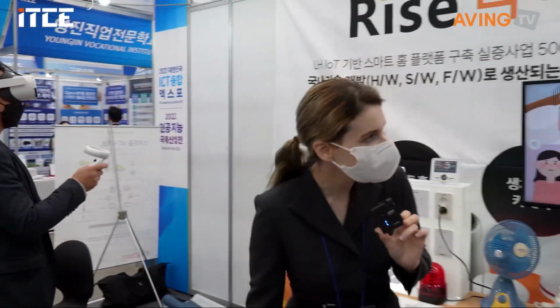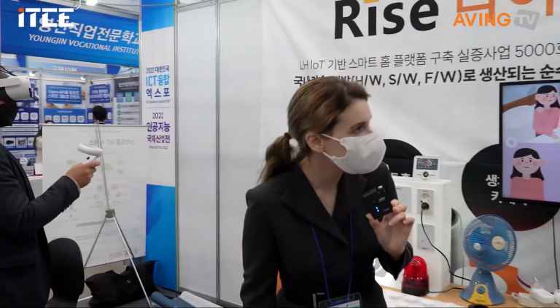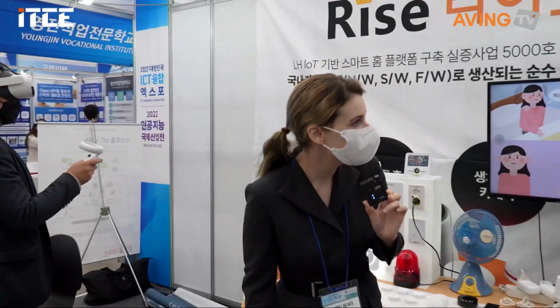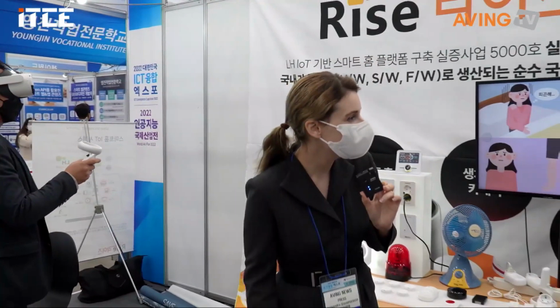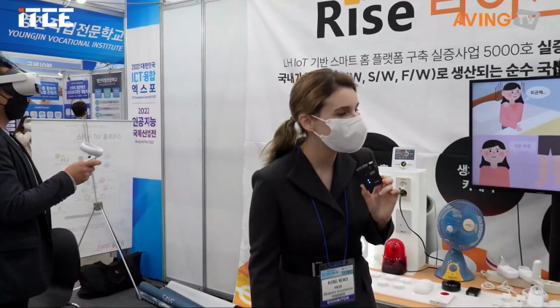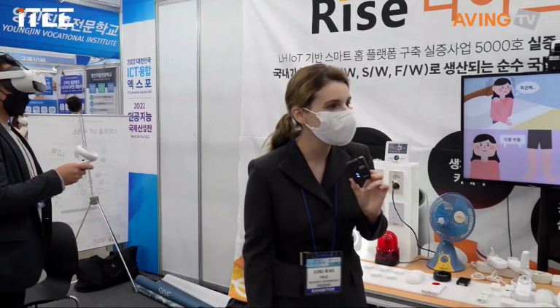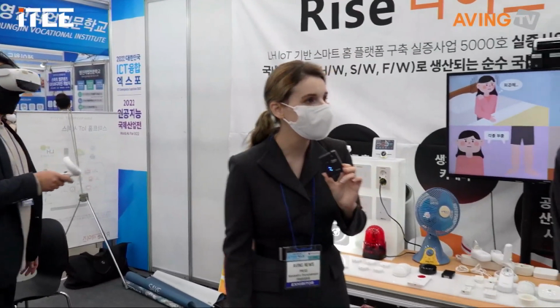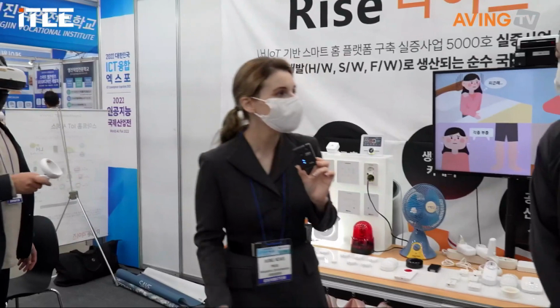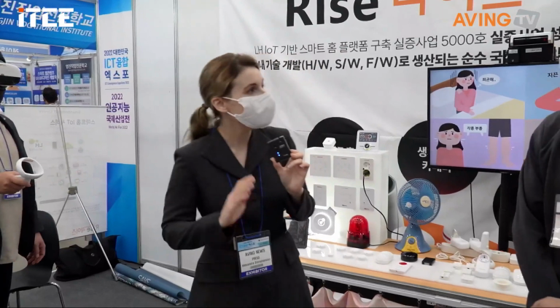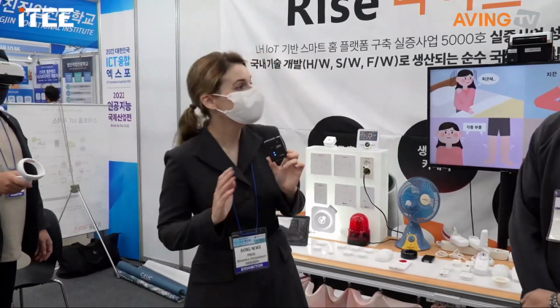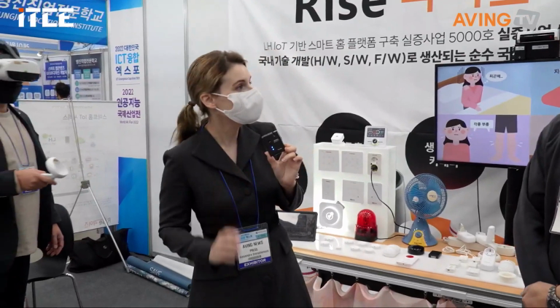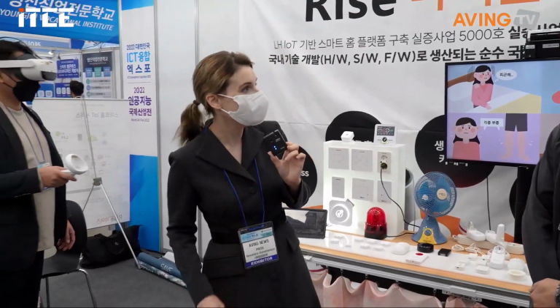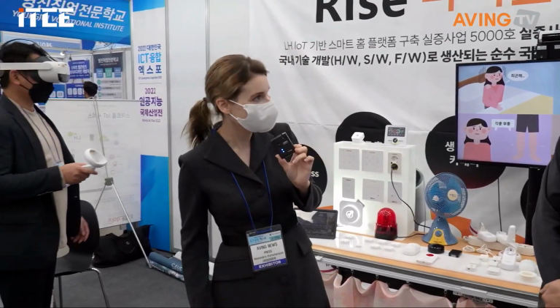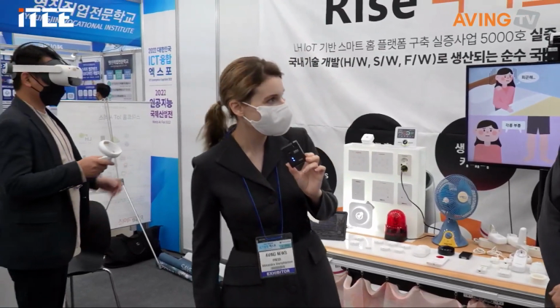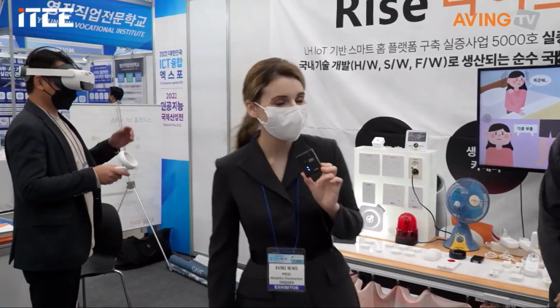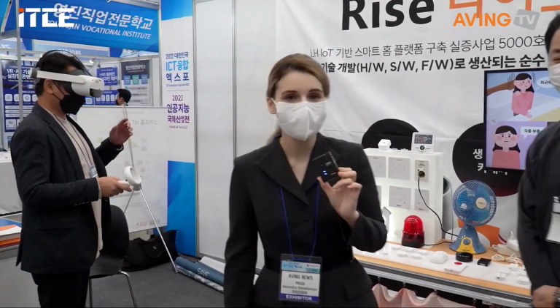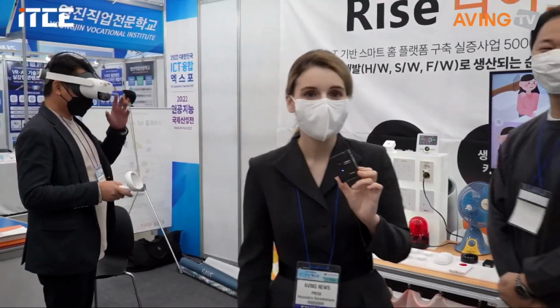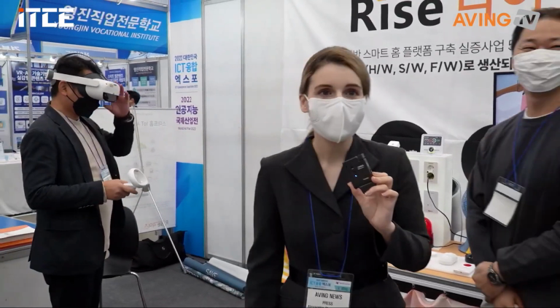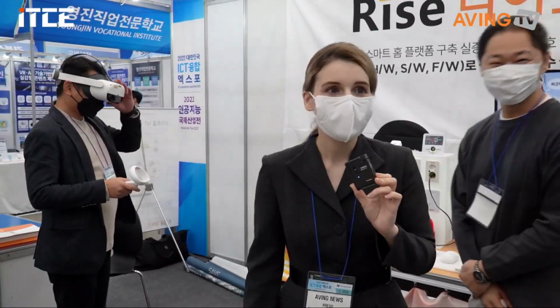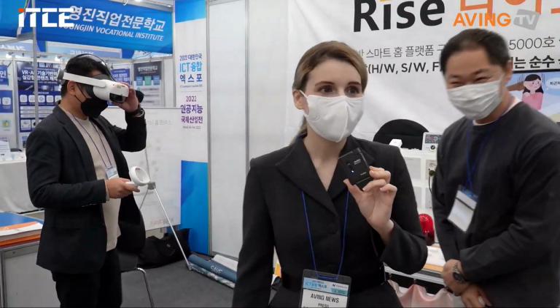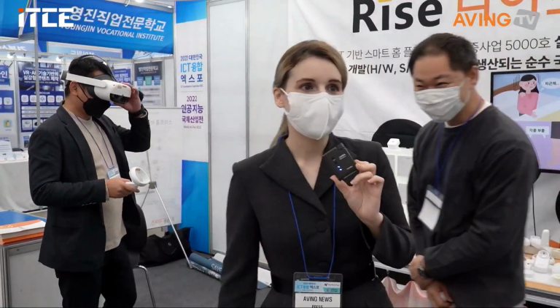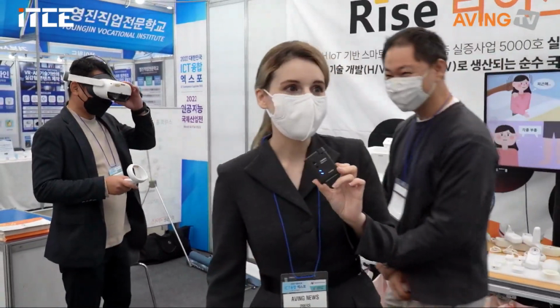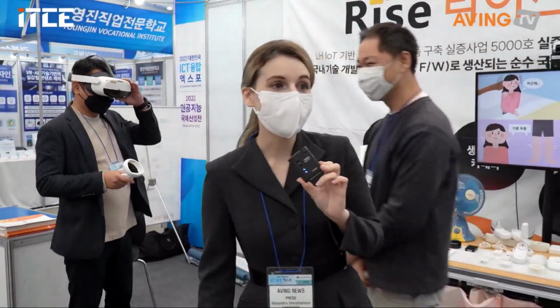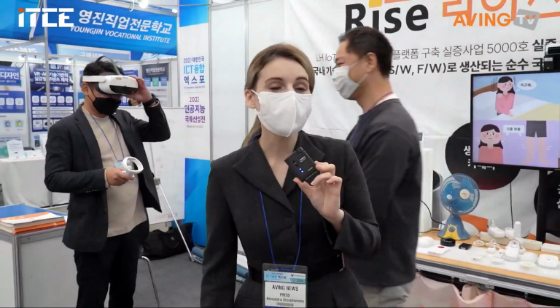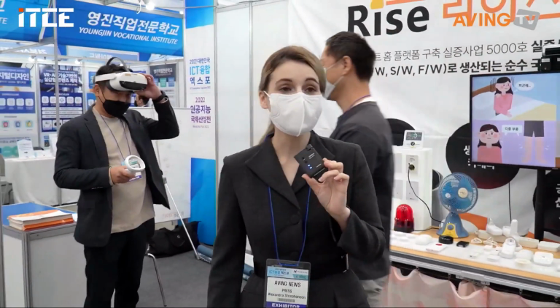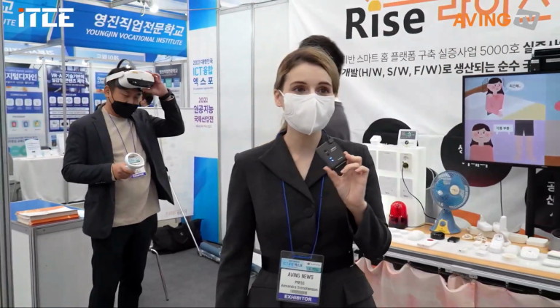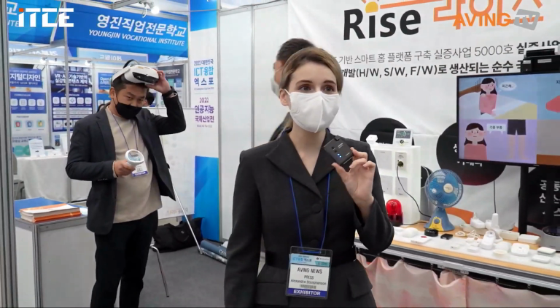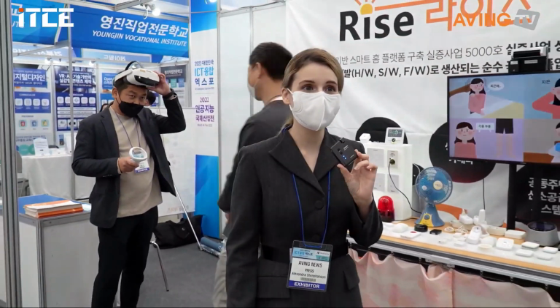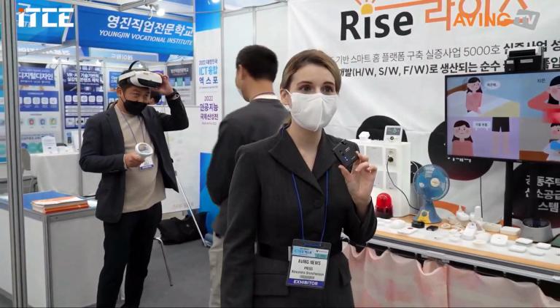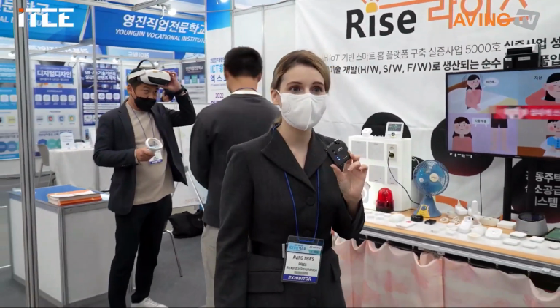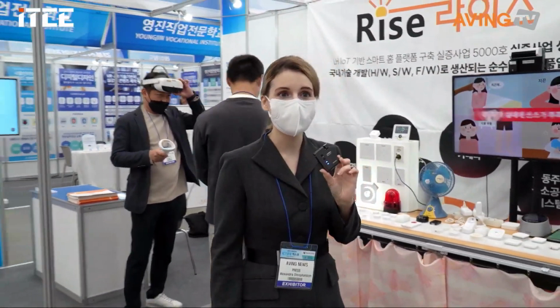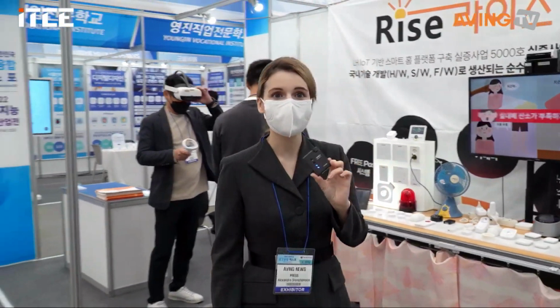Thank you for showing me. That's great. Thank you. Bye-bye. Thanks. A whole lot of solutions there — a whole lot of IoT products.